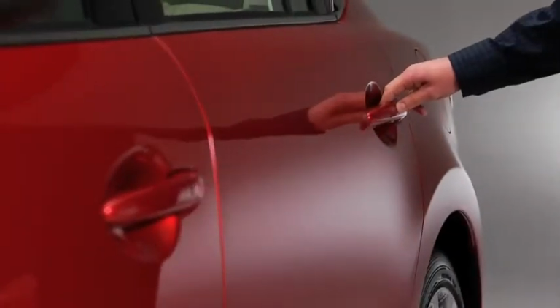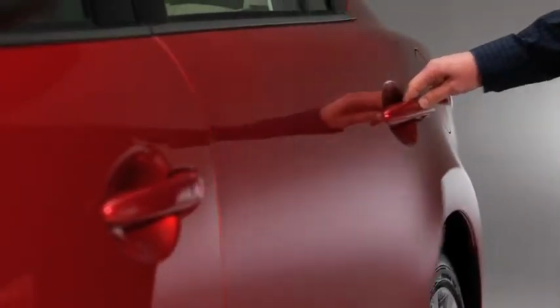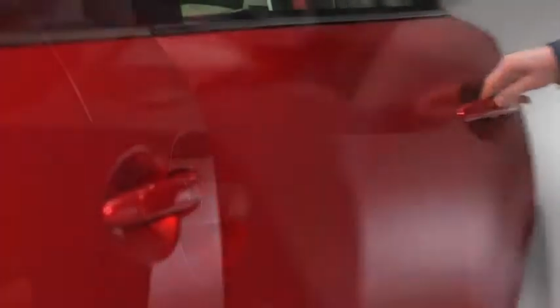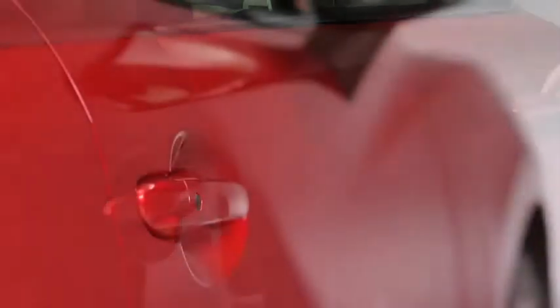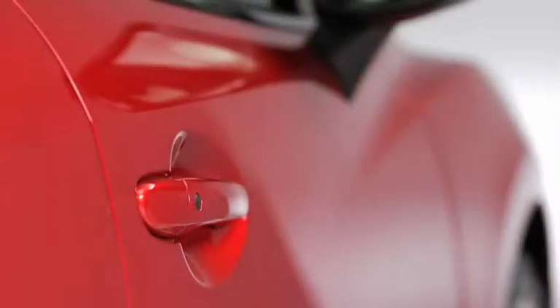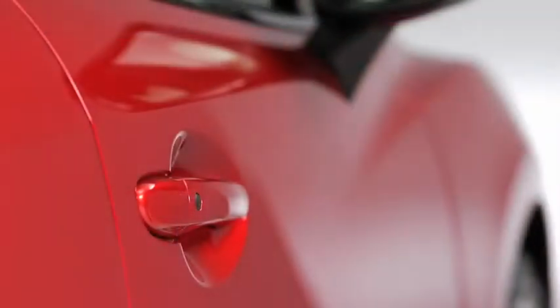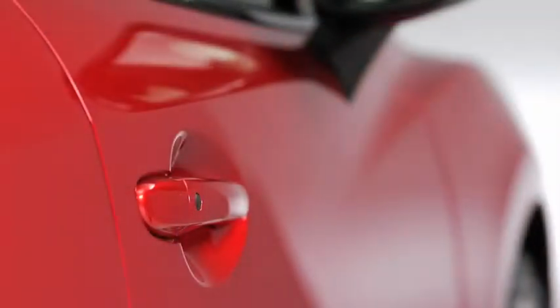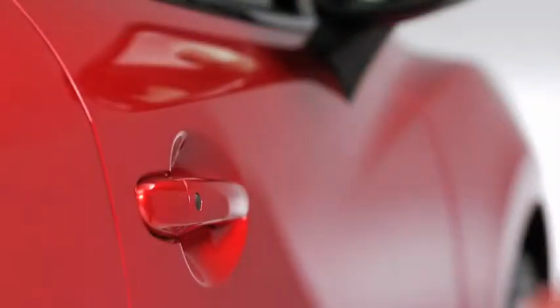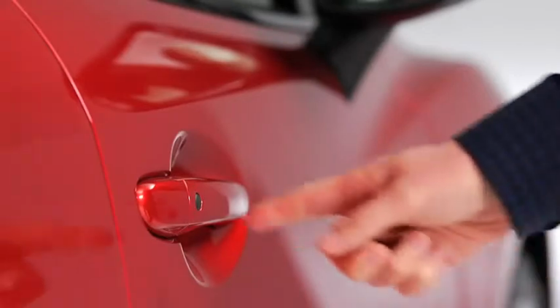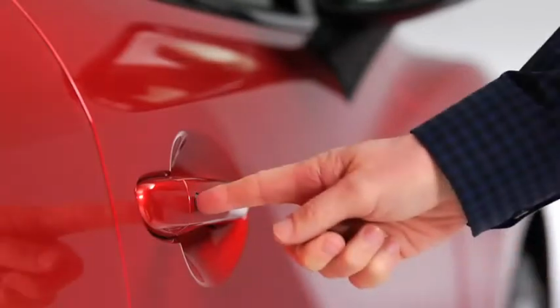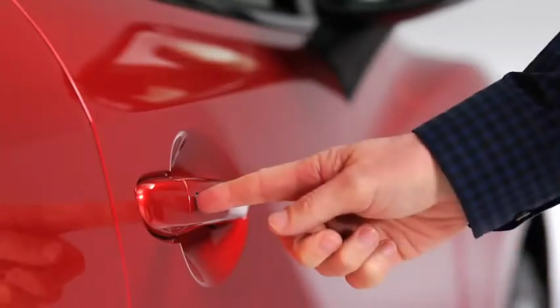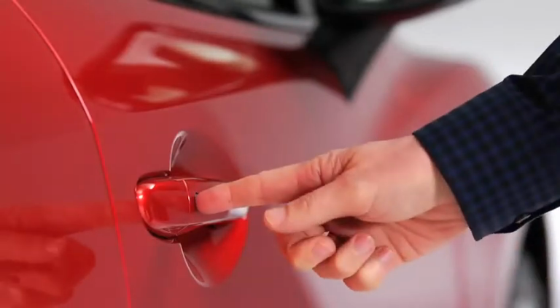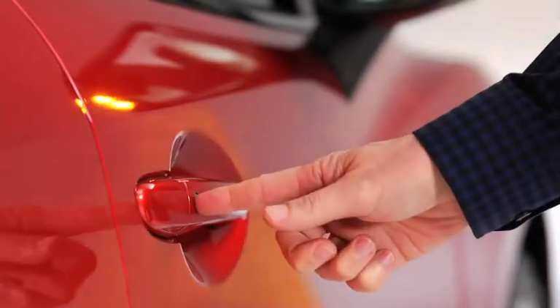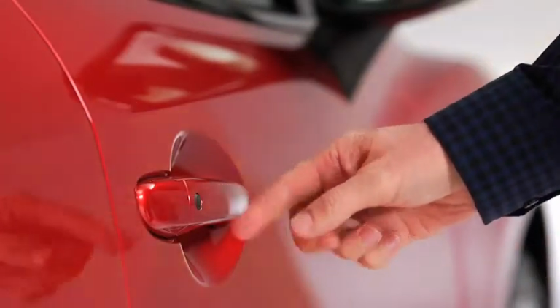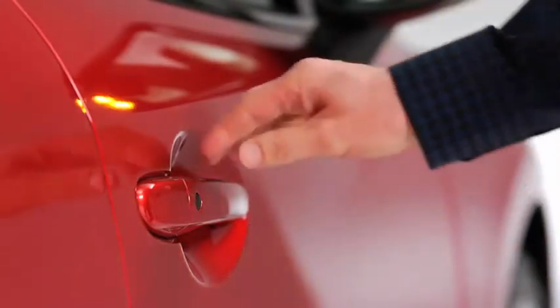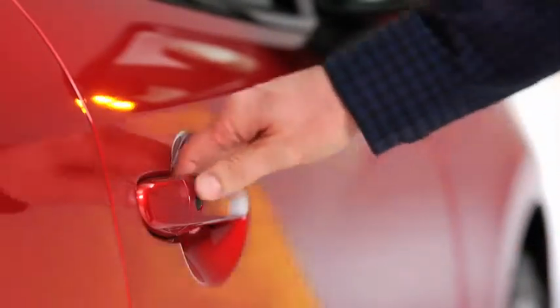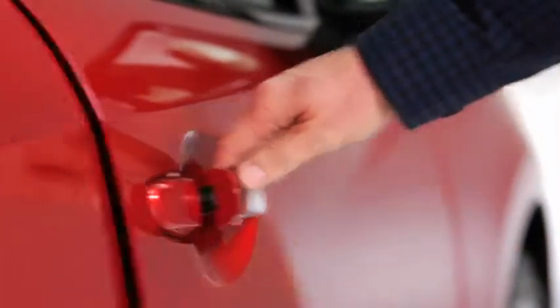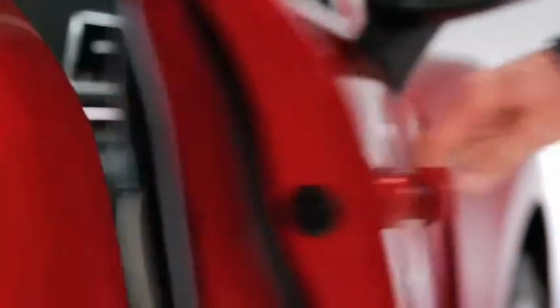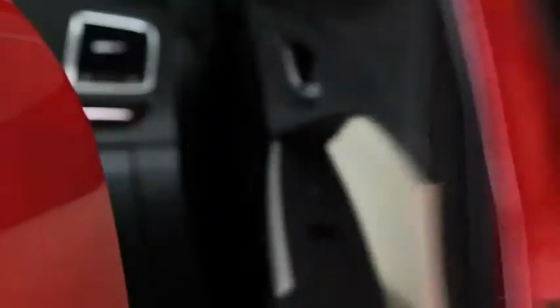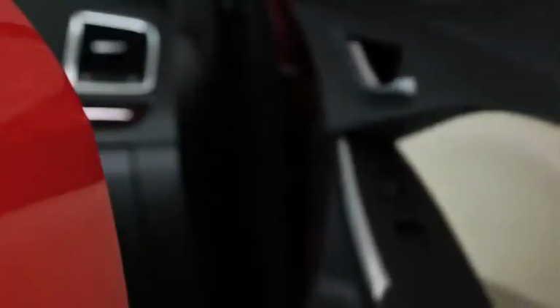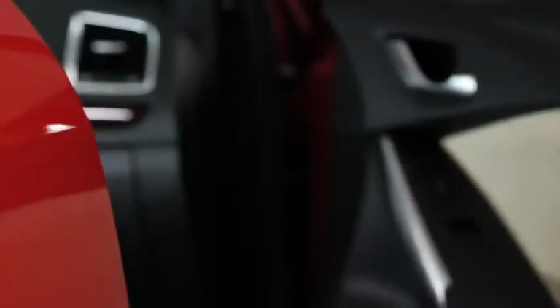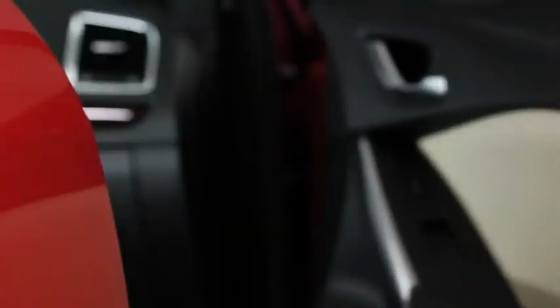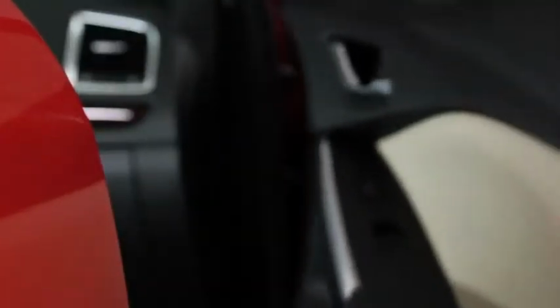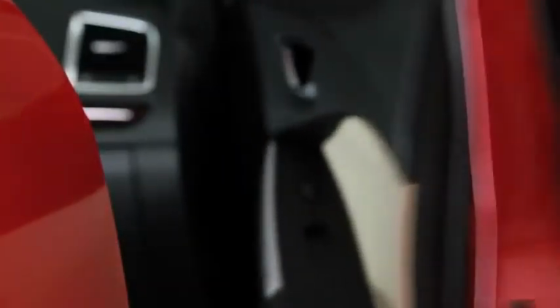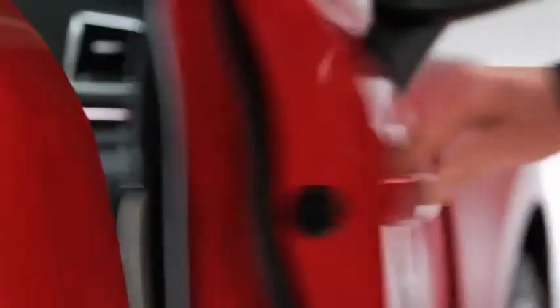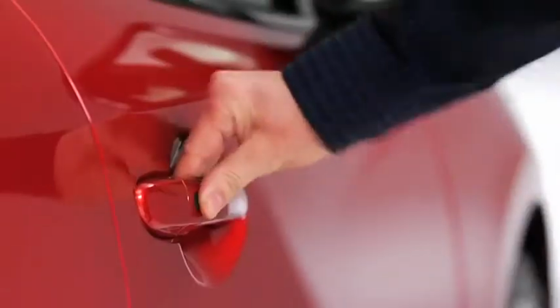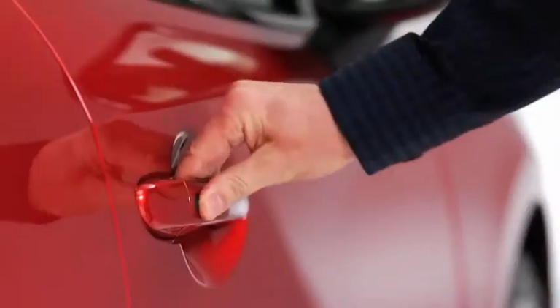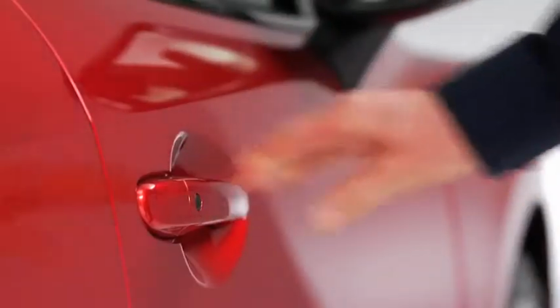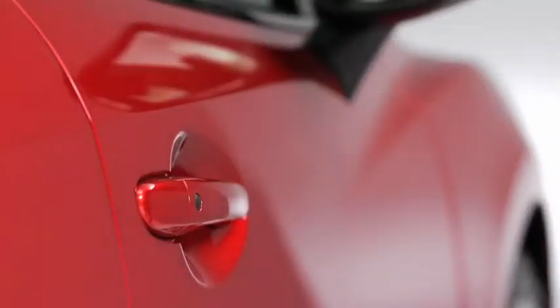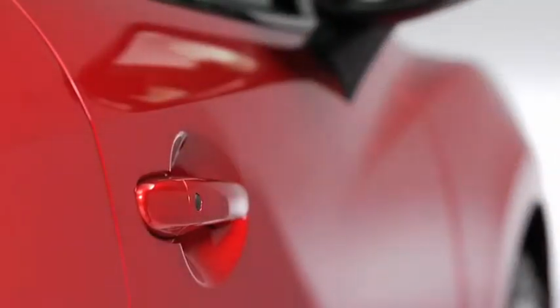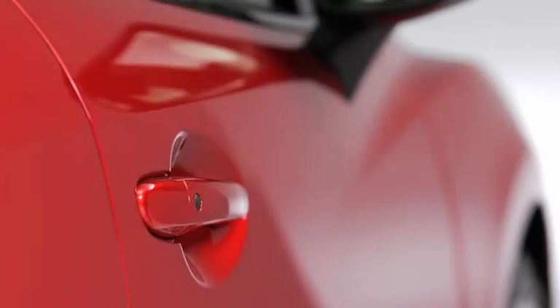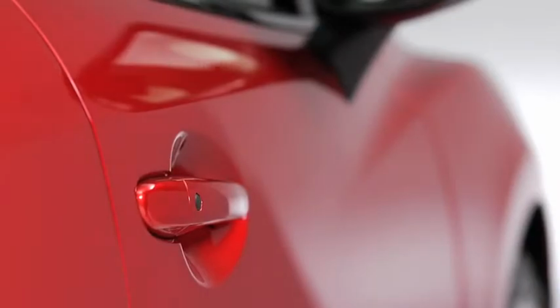To unlock the doors, press the front passenger's door request switch. Two beeps will sound and the hazard warning lights will flash twice.